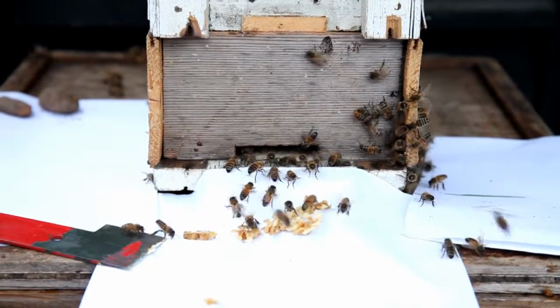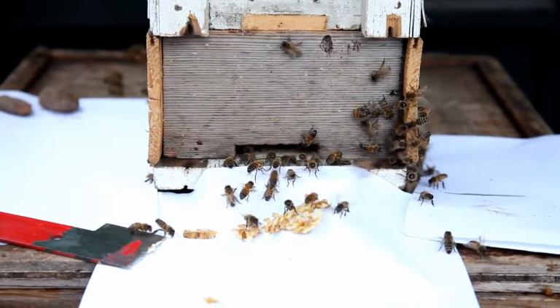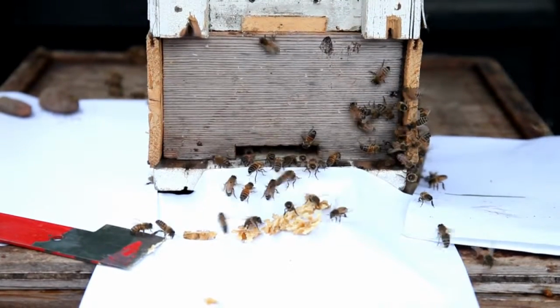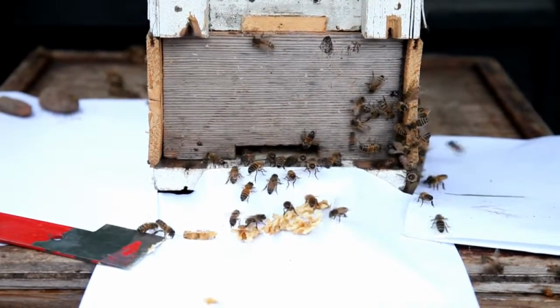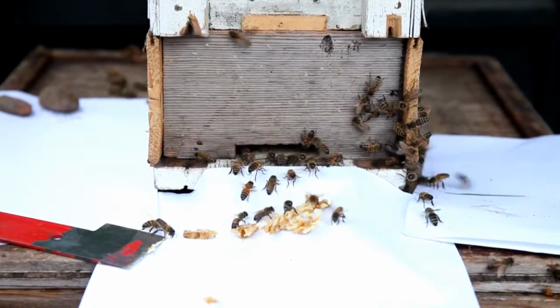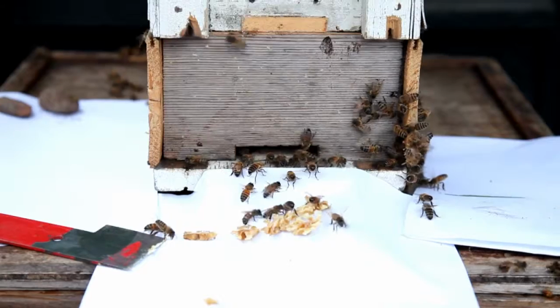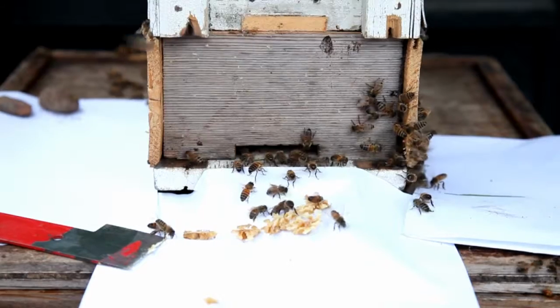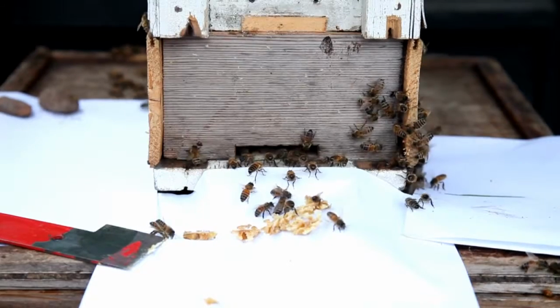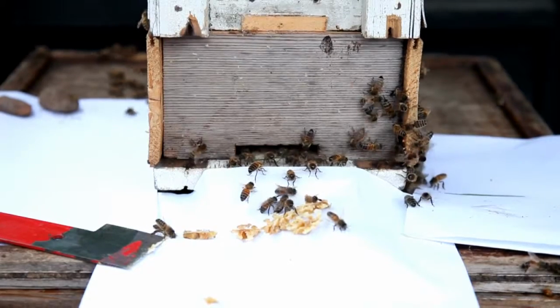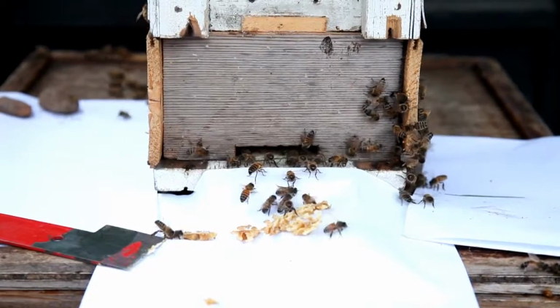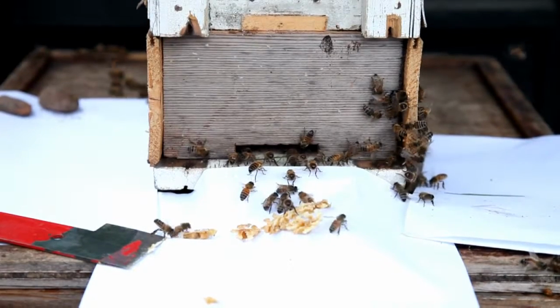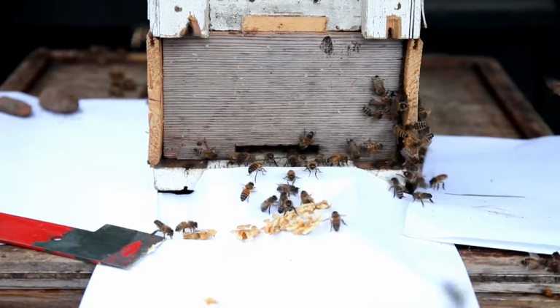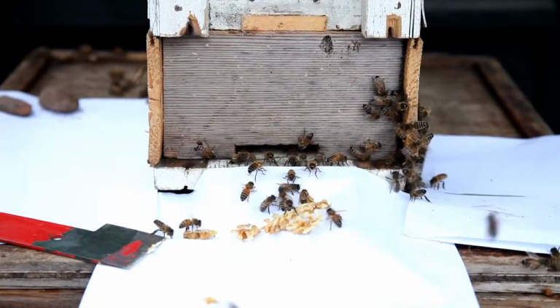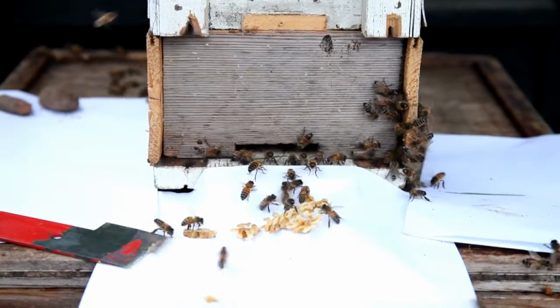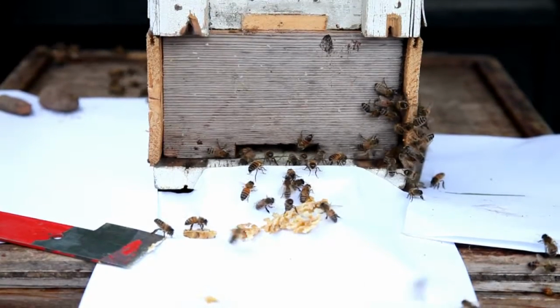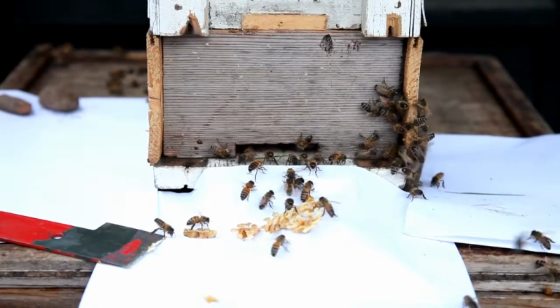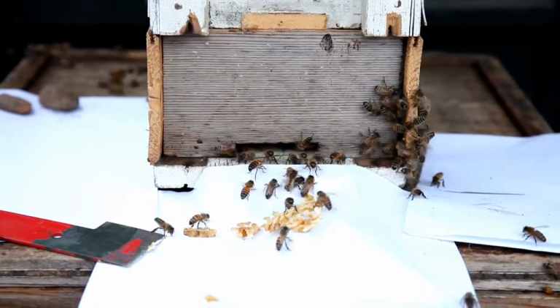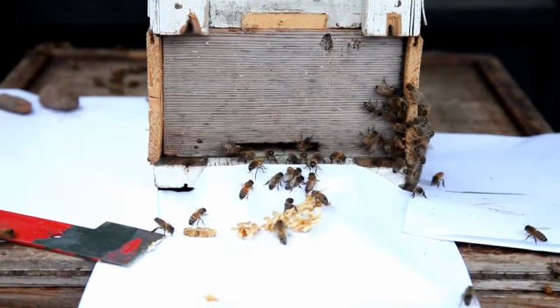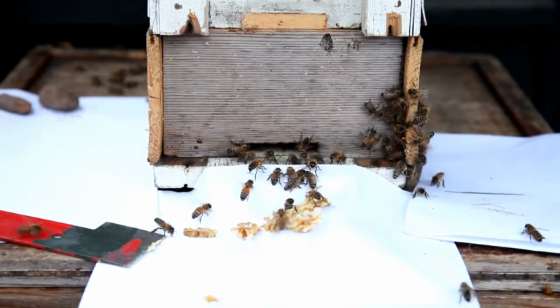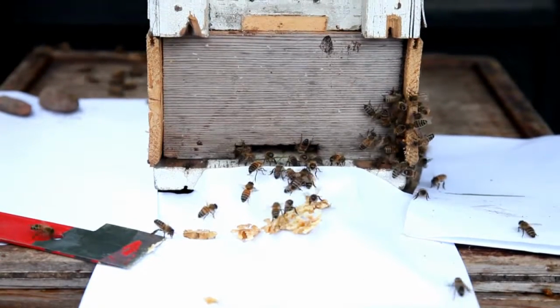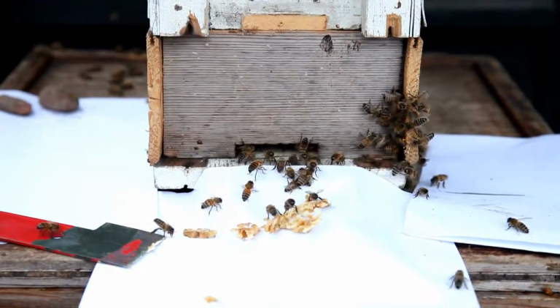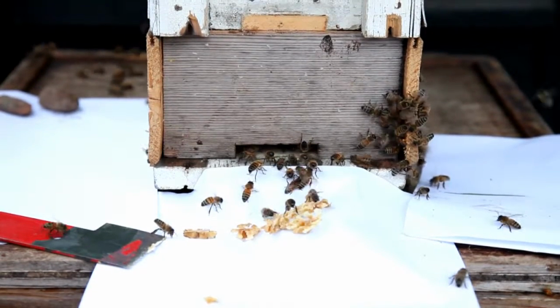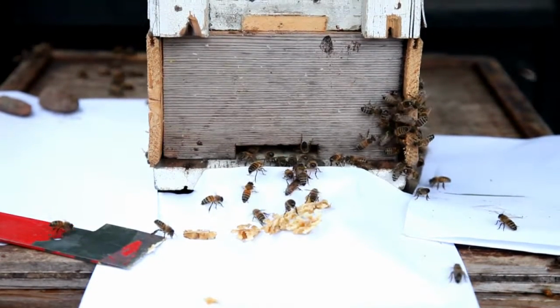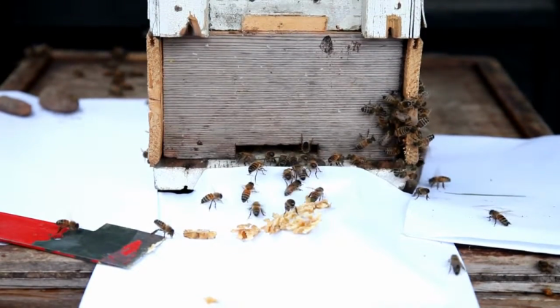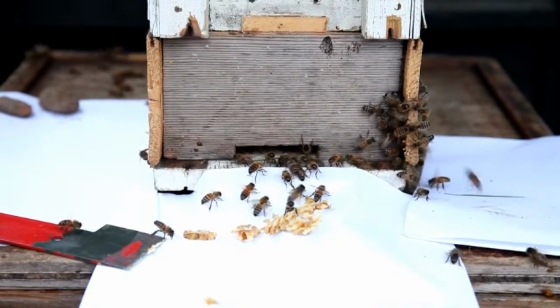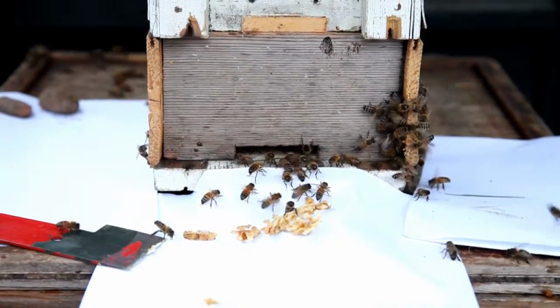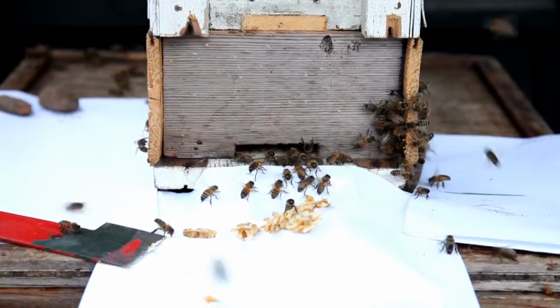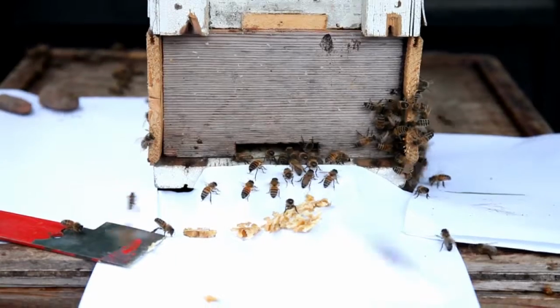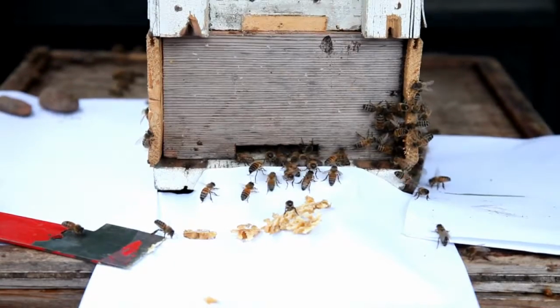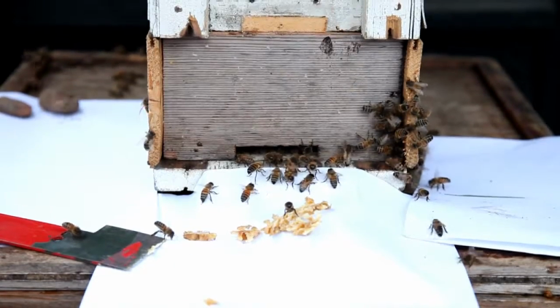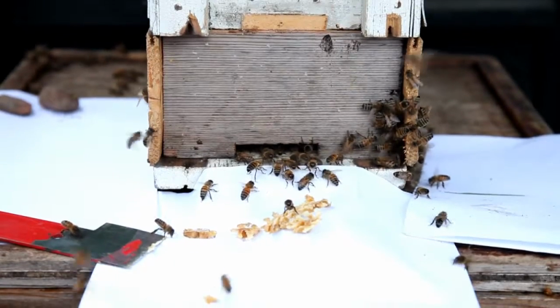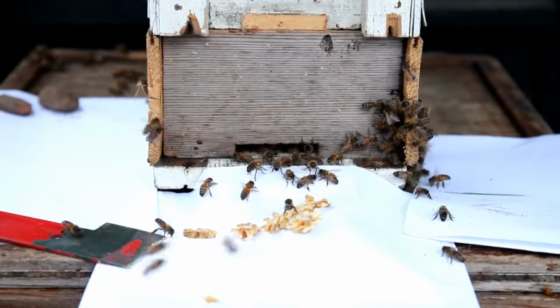Now this wasn't a big swarm by any stretch of the imagination, but they did seem to be good-tempered bees, so it's worth us bringing them on.